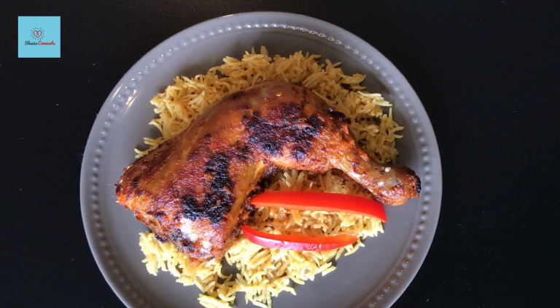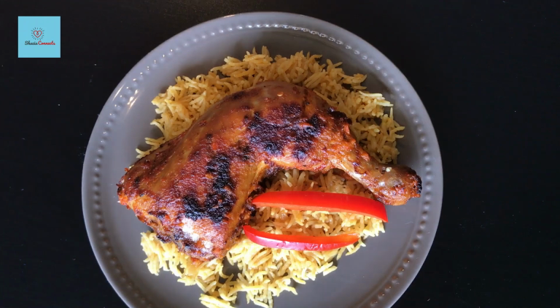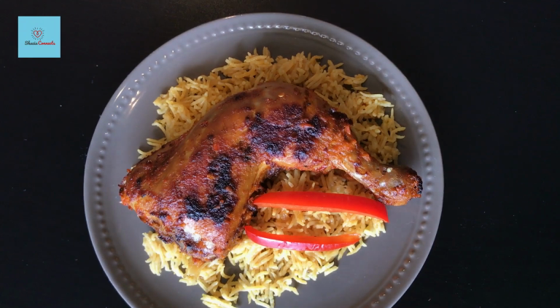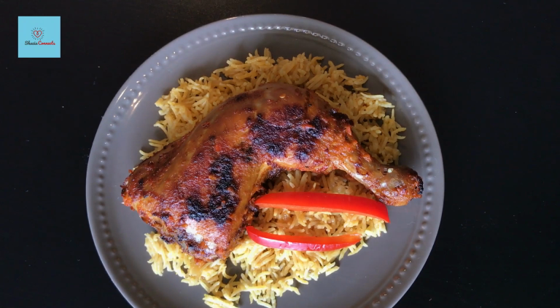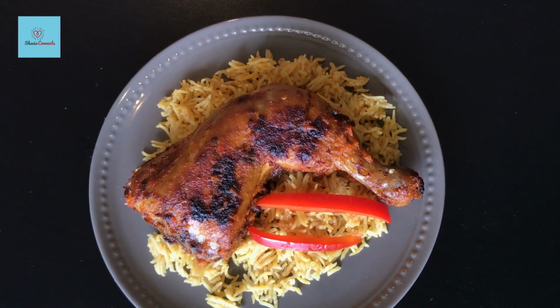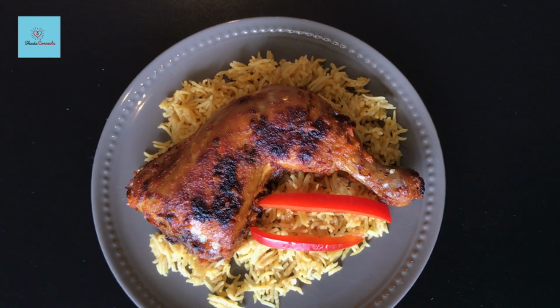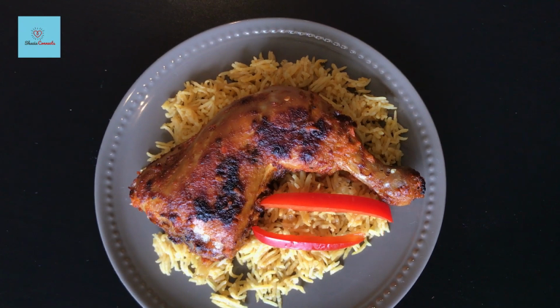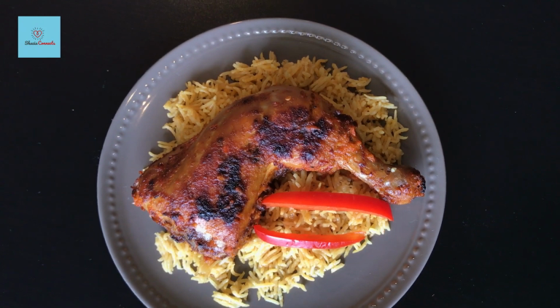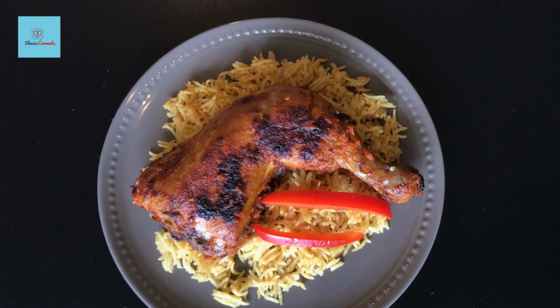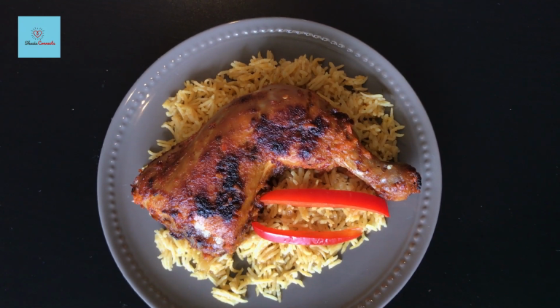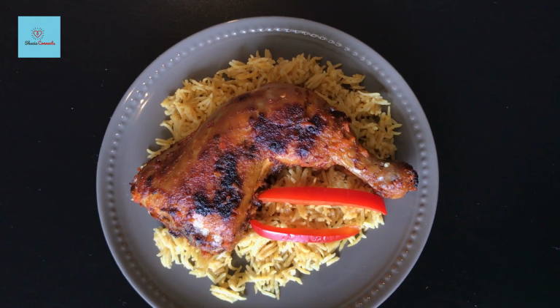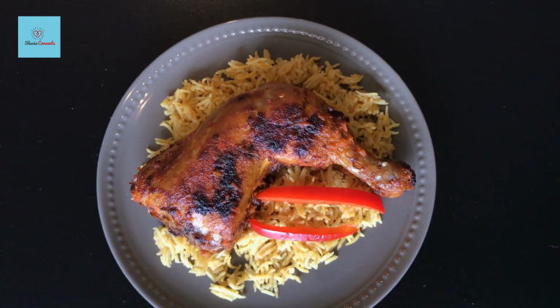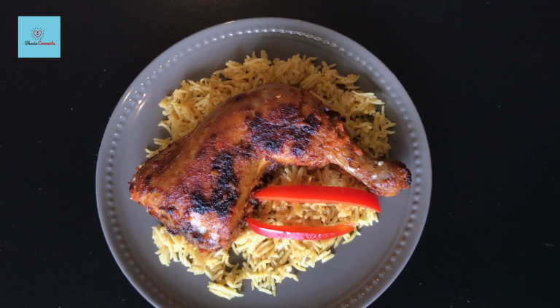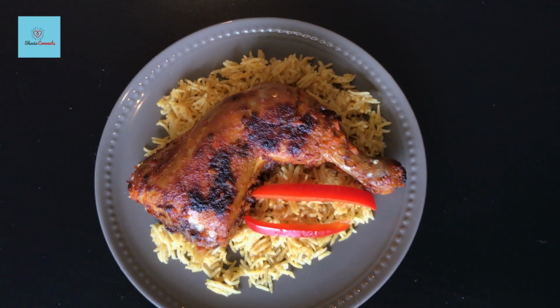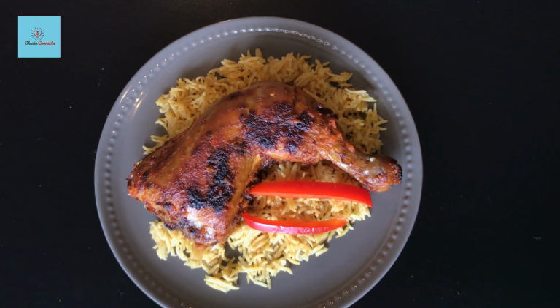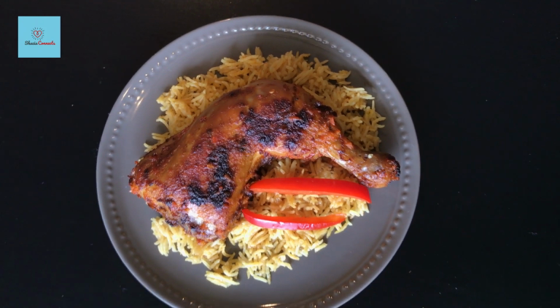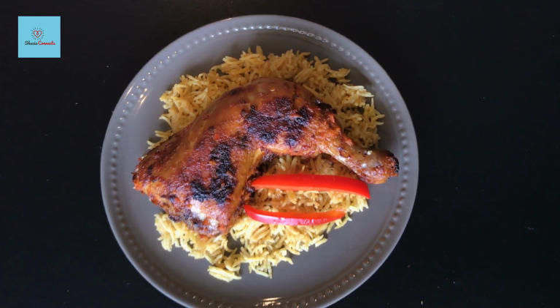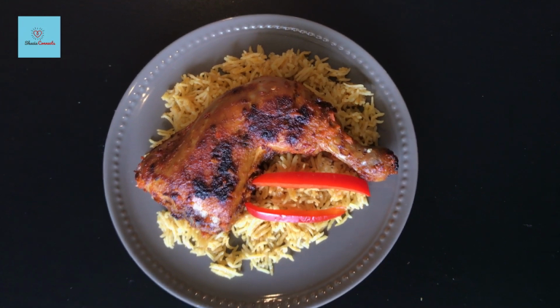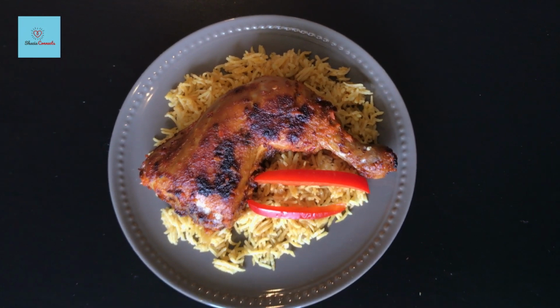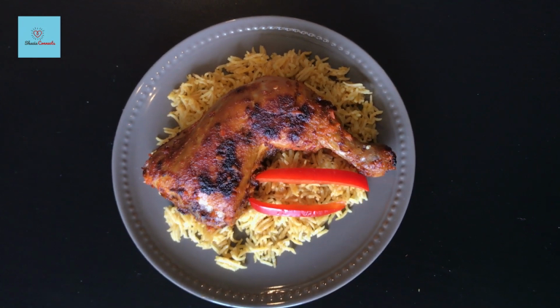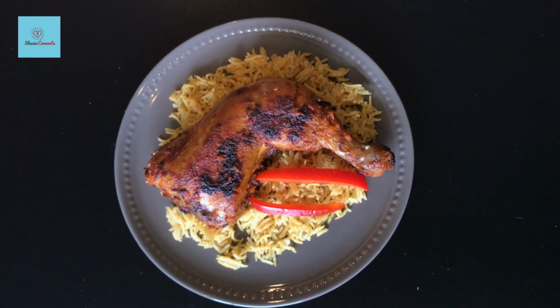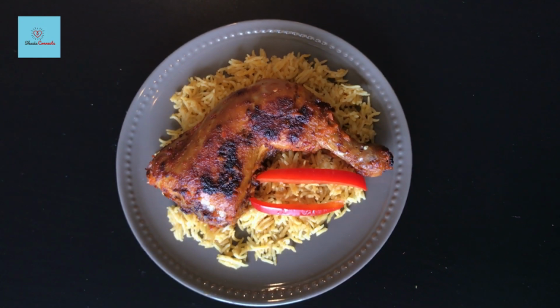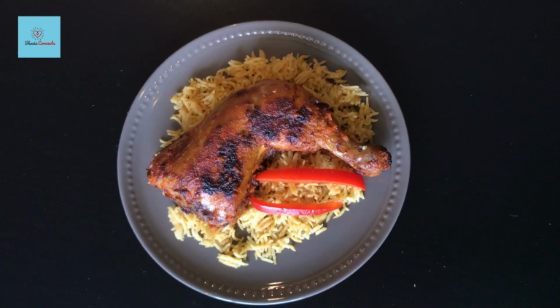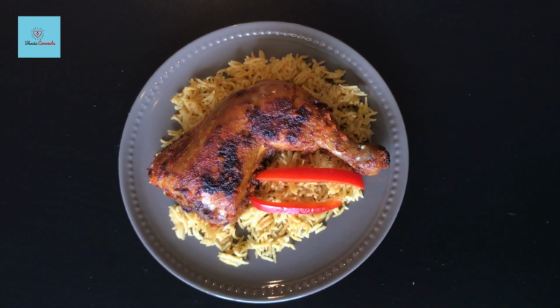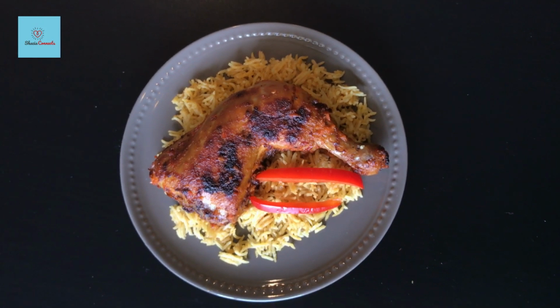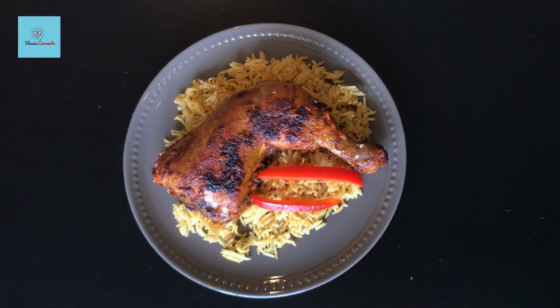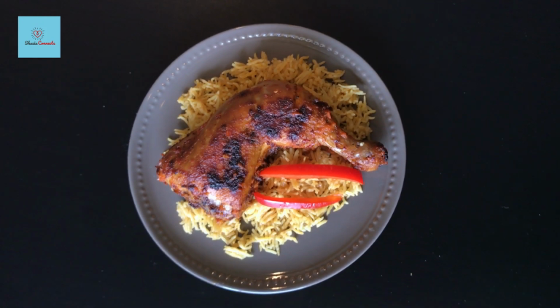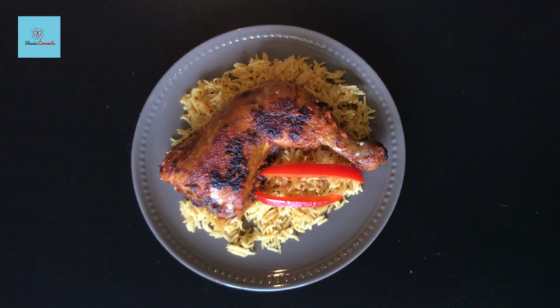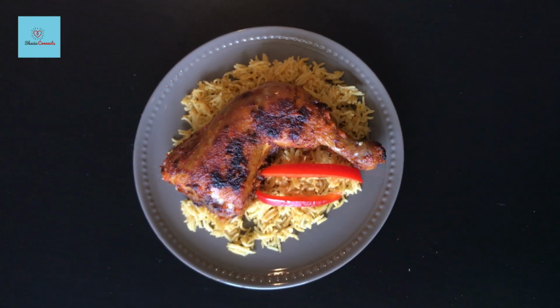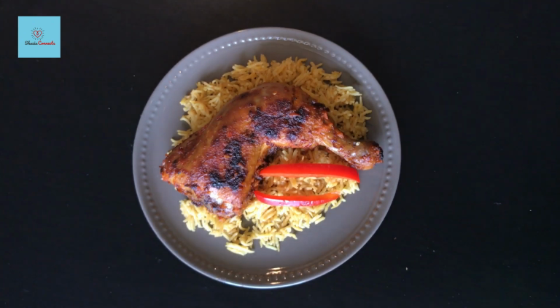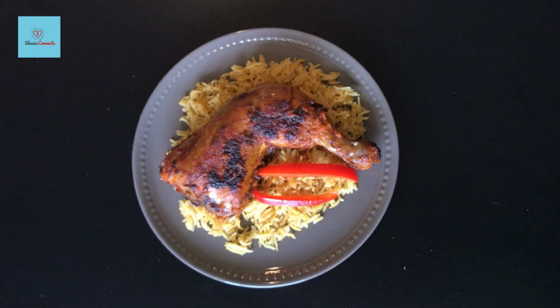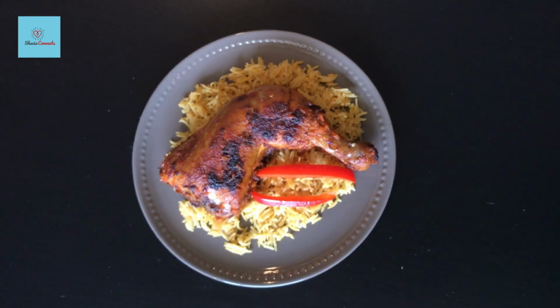Hello everyone, welcome to Shazia Connects. Today I am sharing the grilled peri-peri chicken recipe.